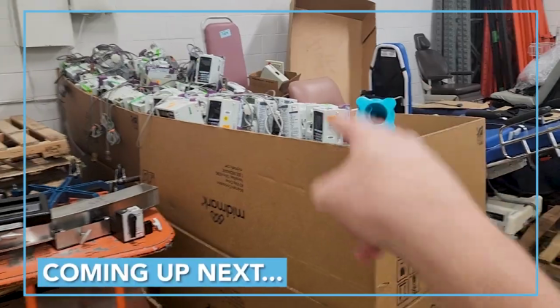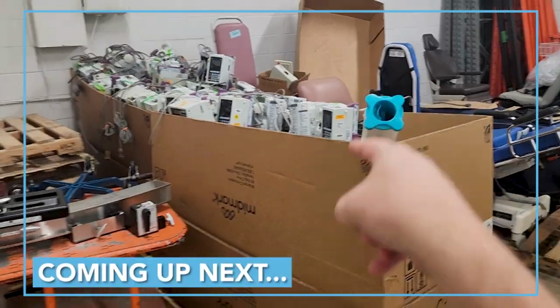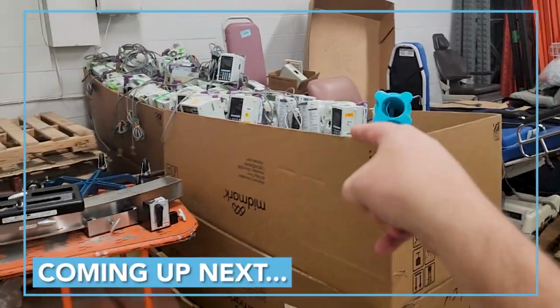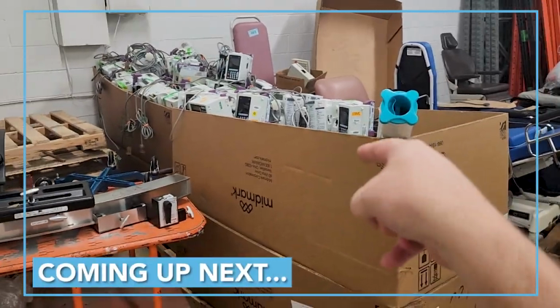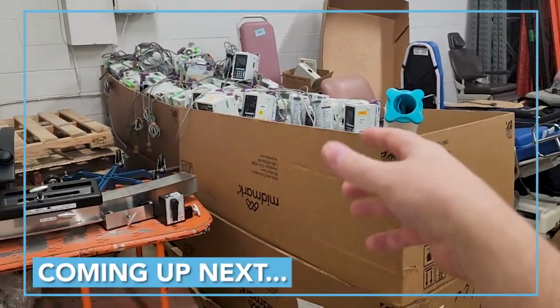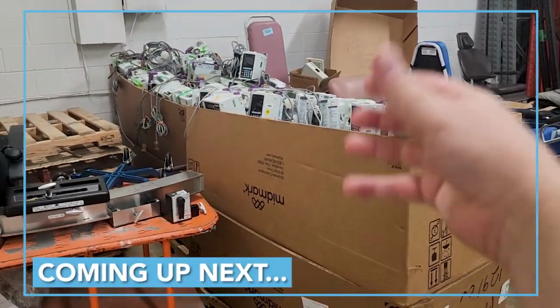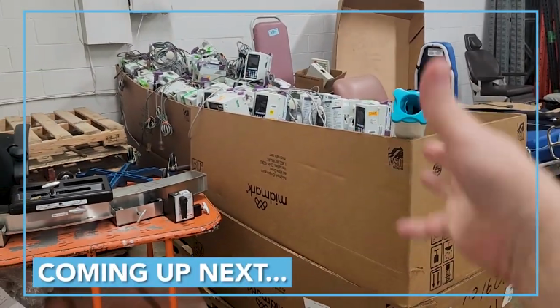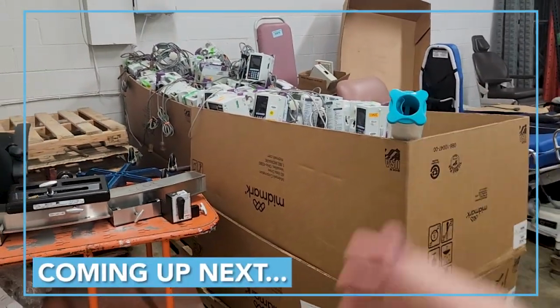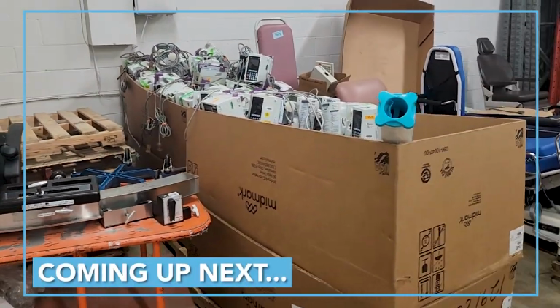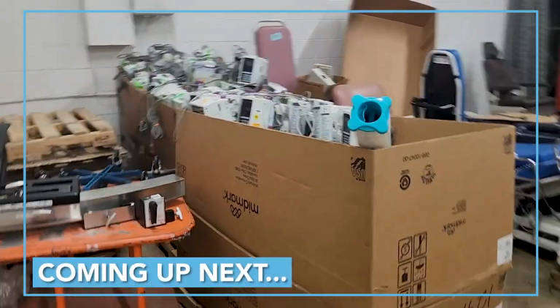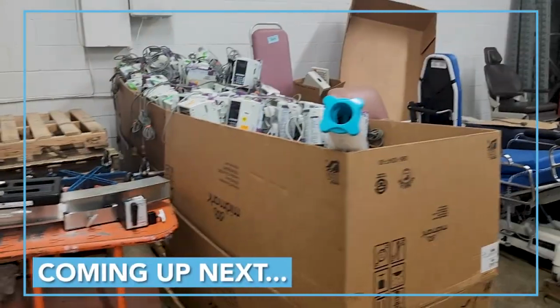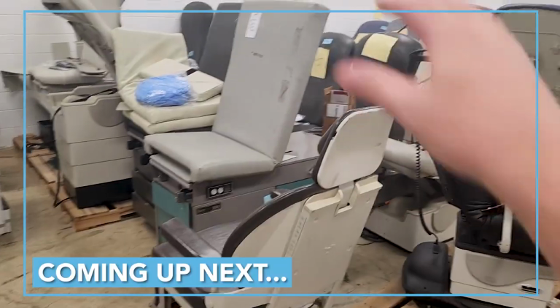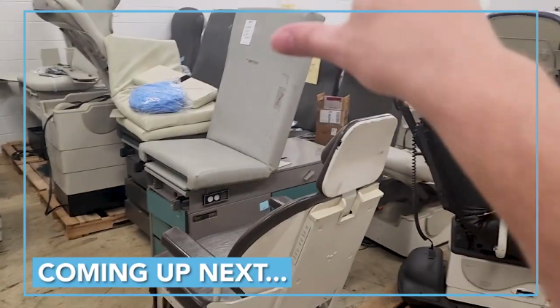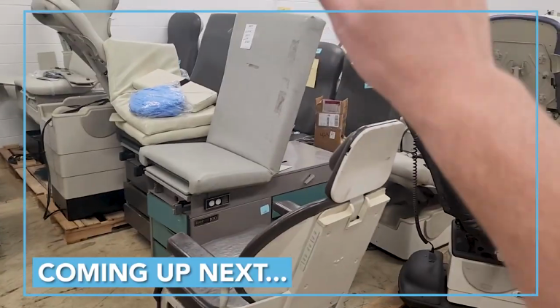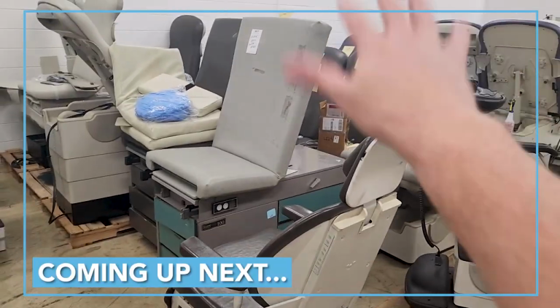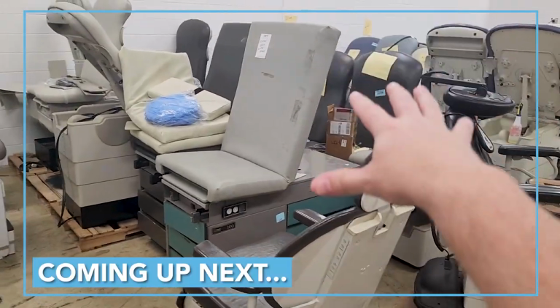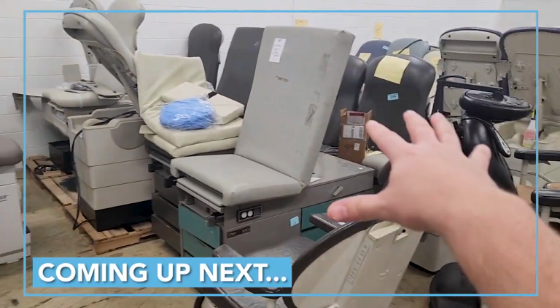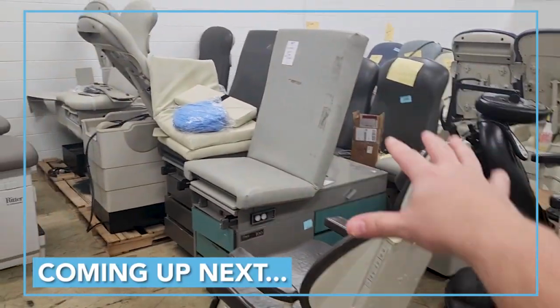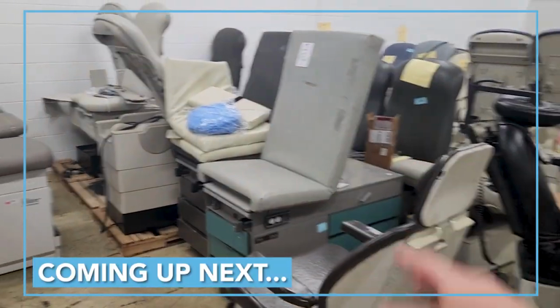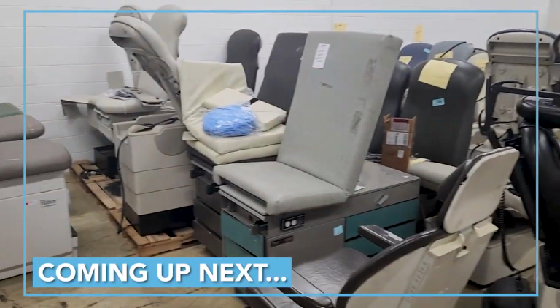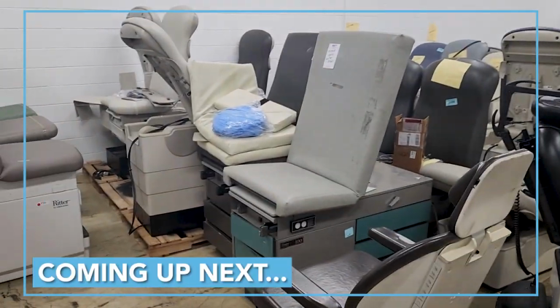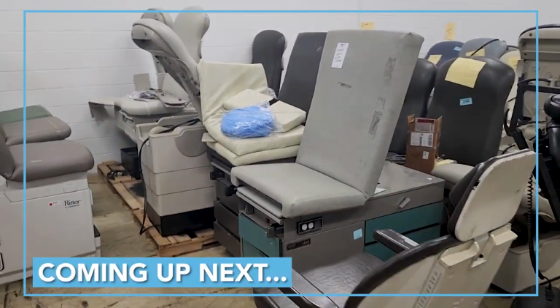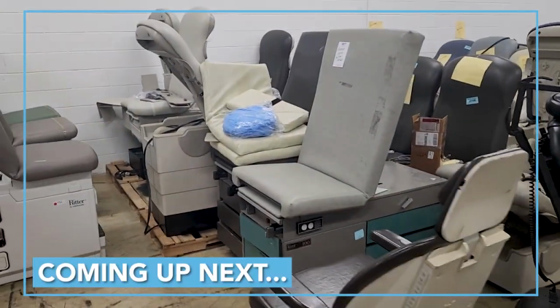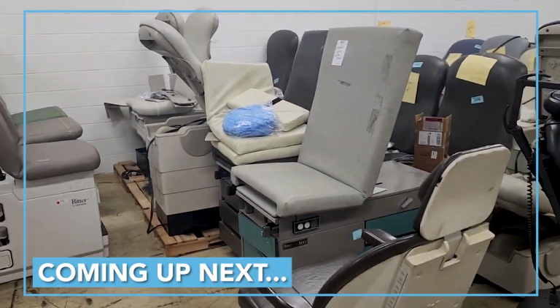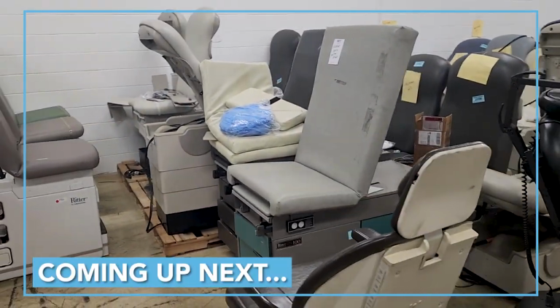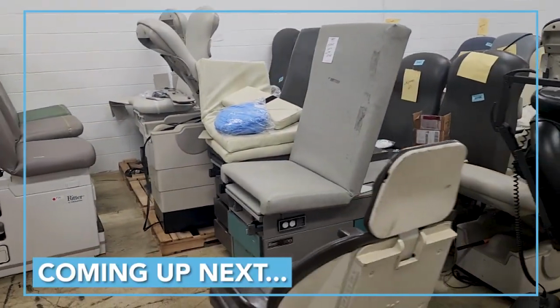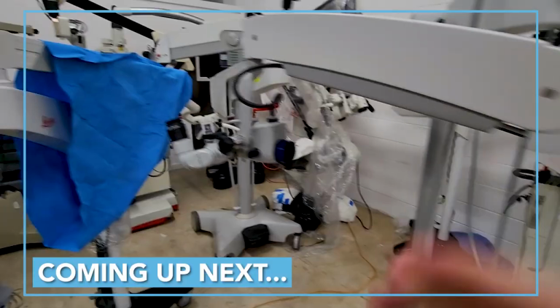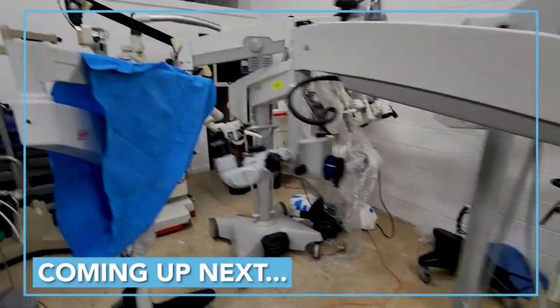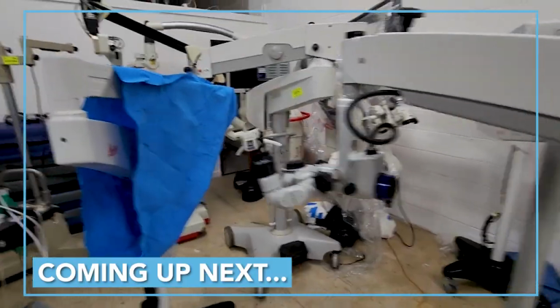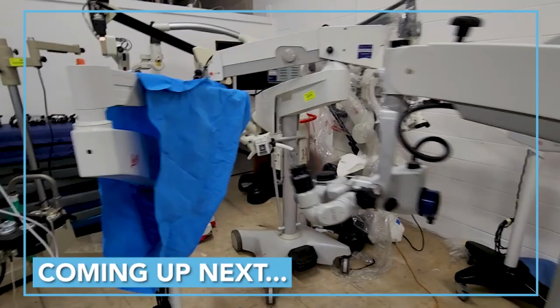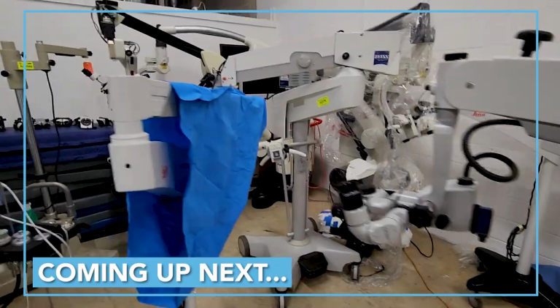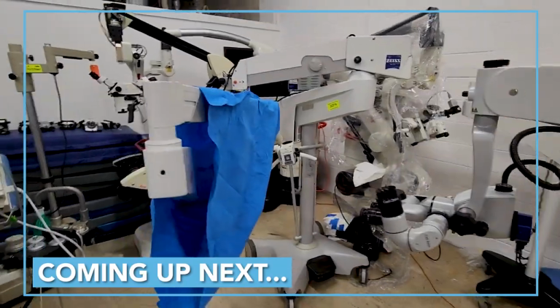This is a goldmine for you guys. They have a whole variety of exam tables. Look at all these microscopes, guys.